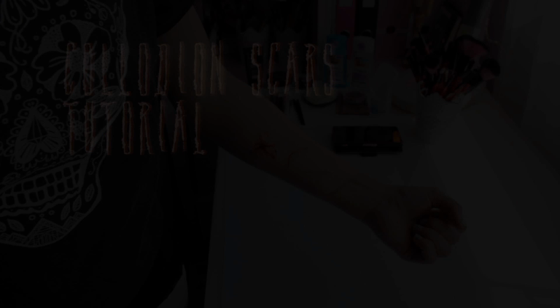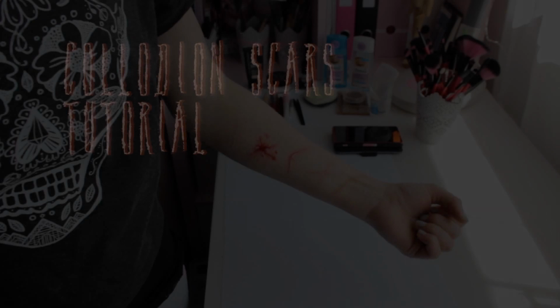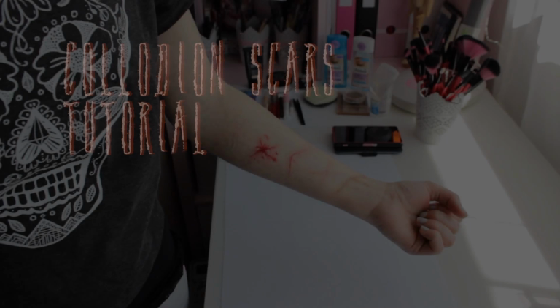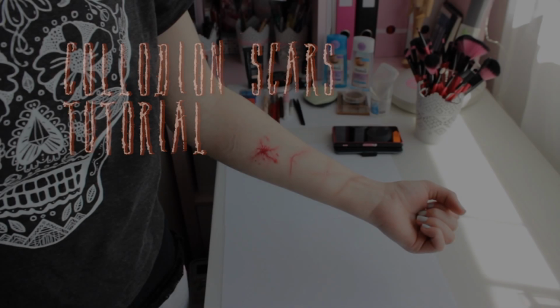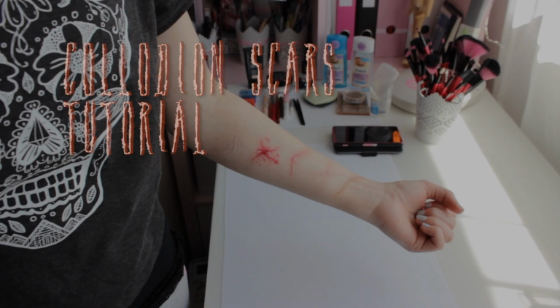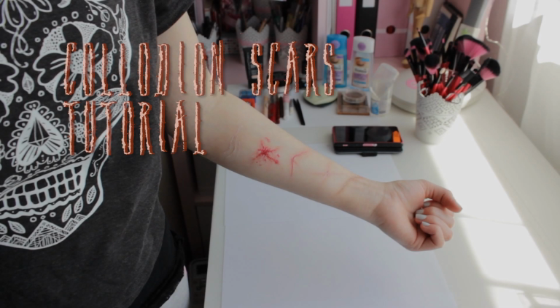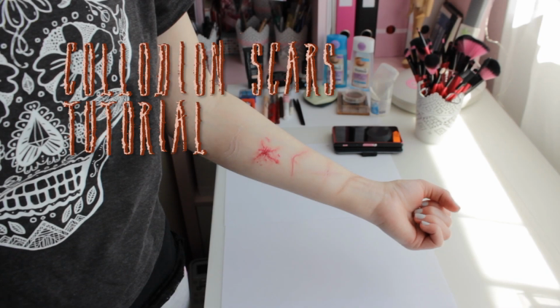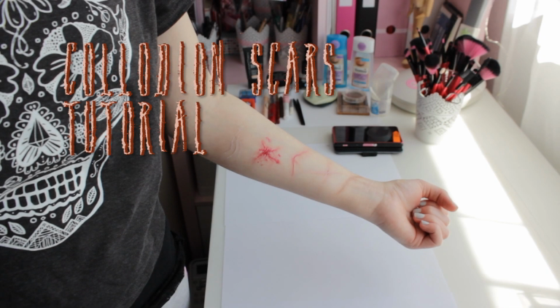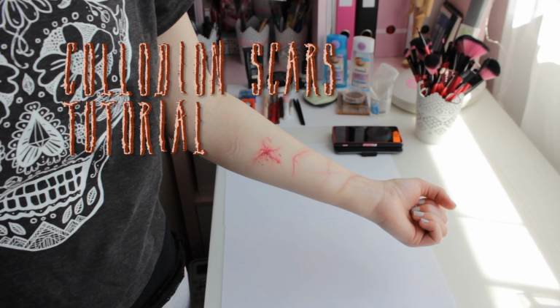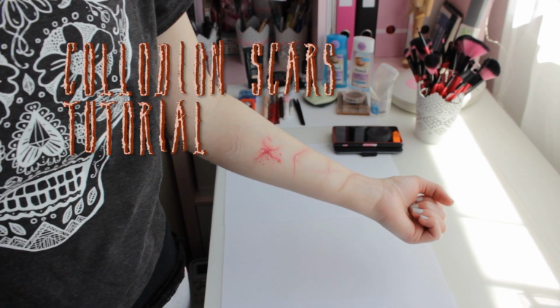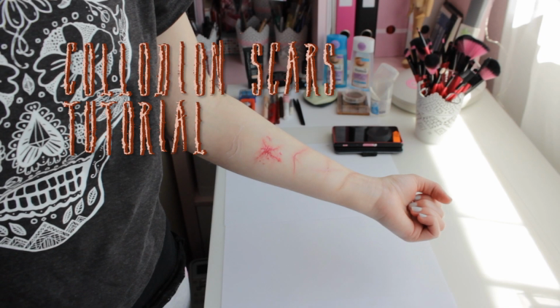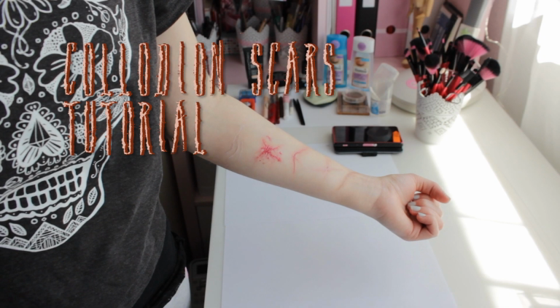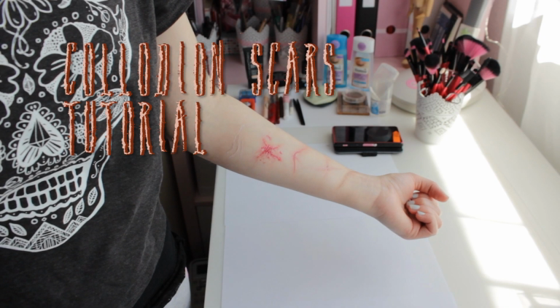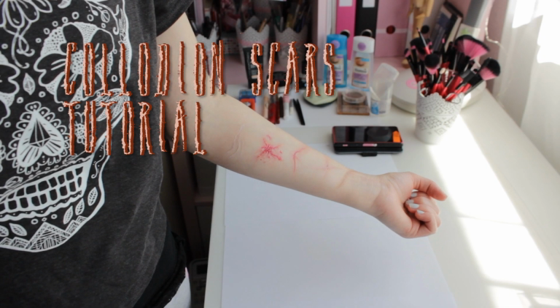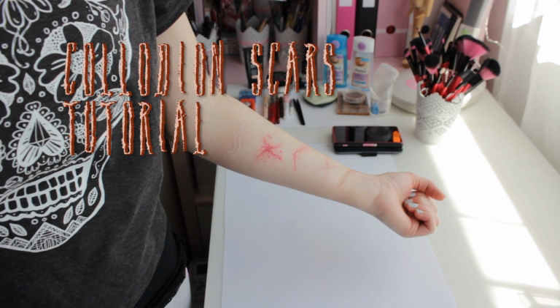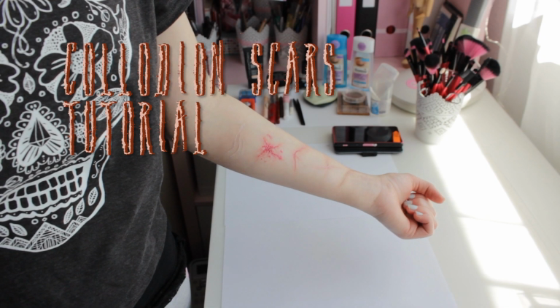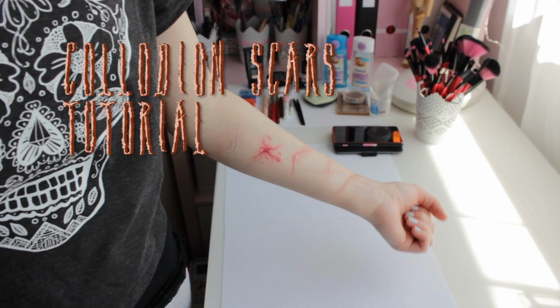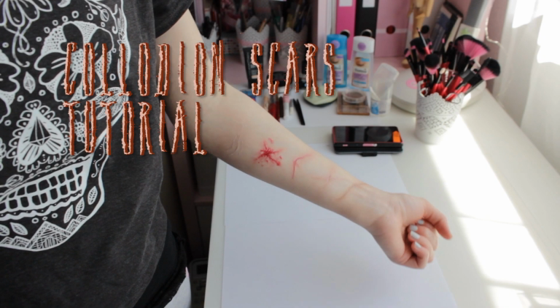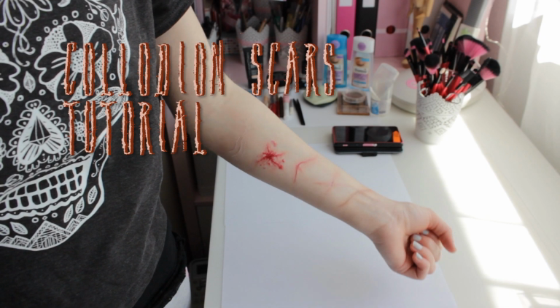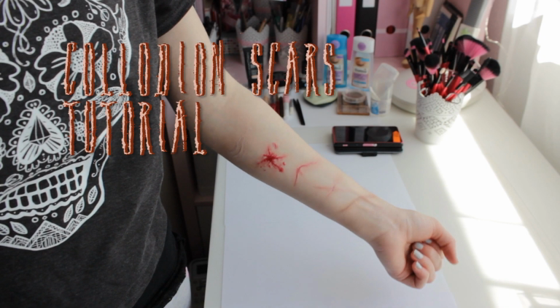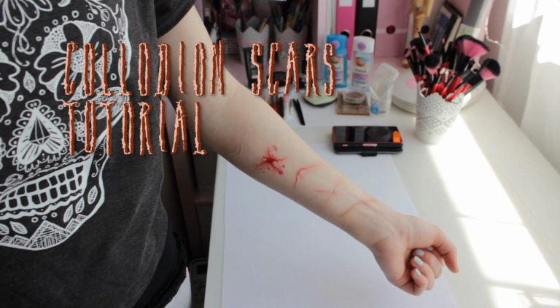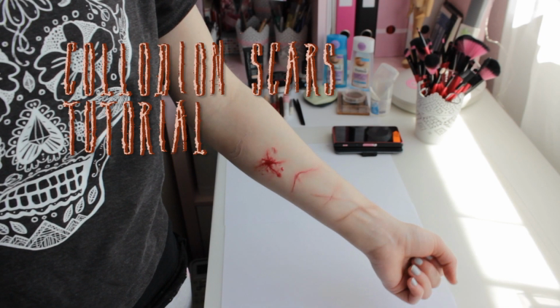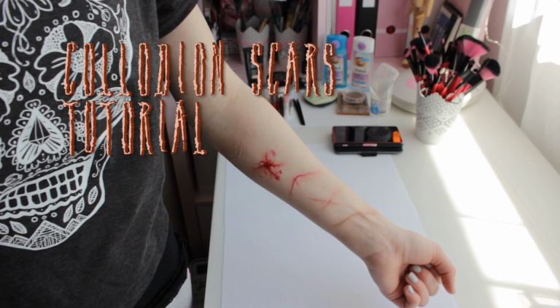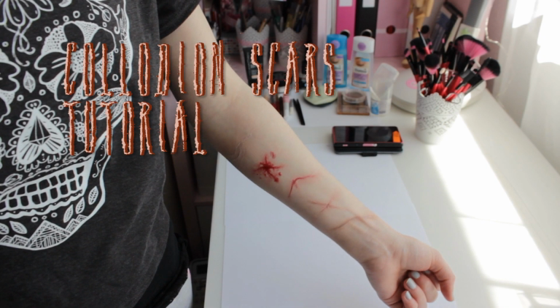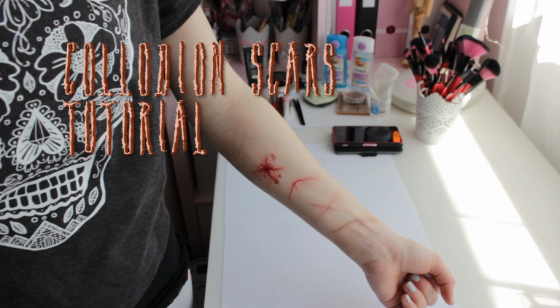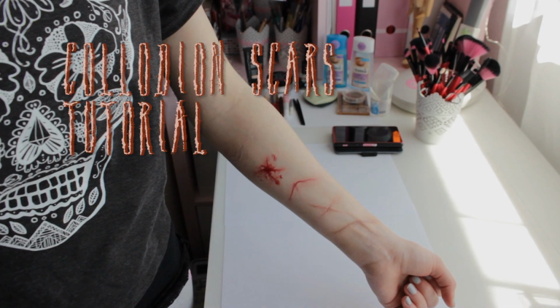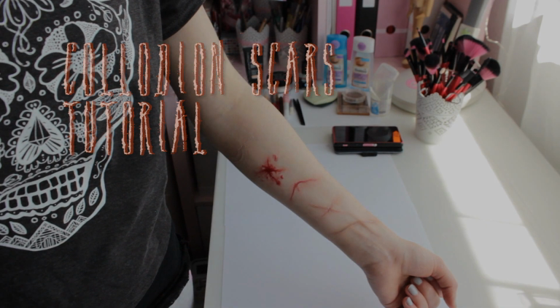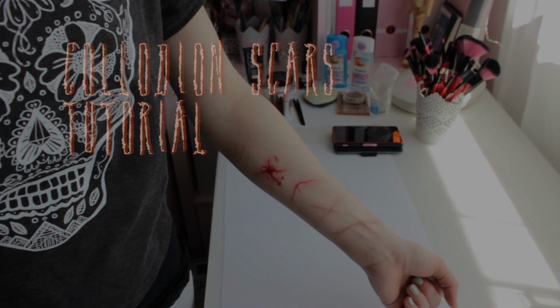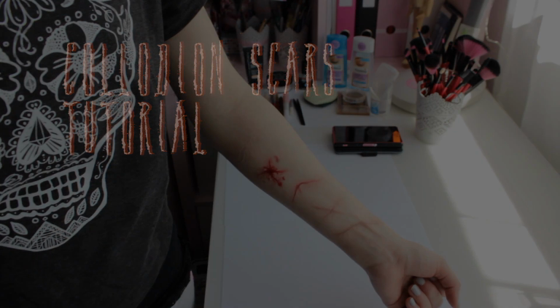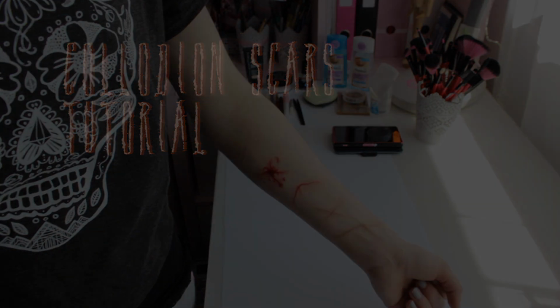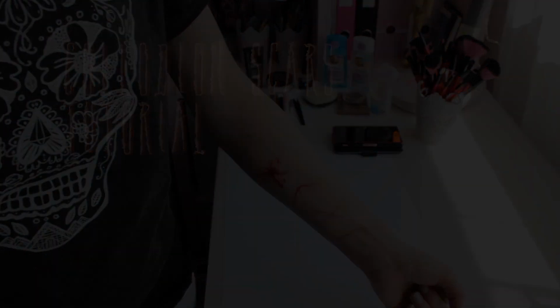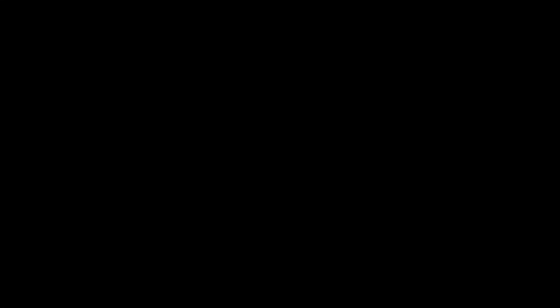Hello world! Today I'm going to show you how to create nice looking scars with Collodion.